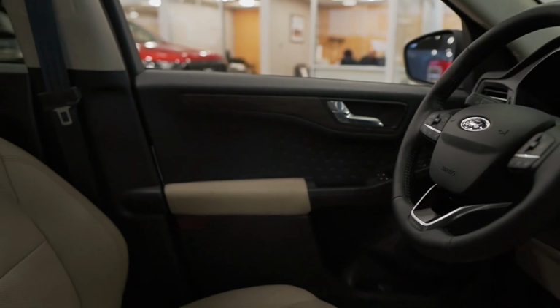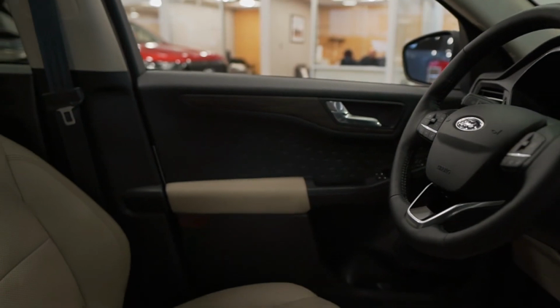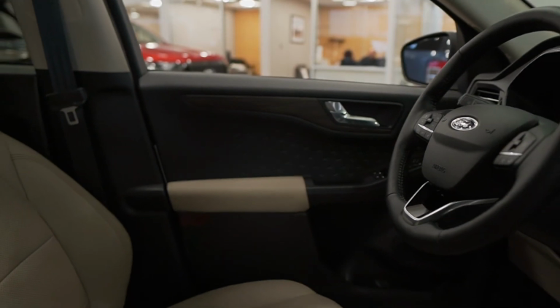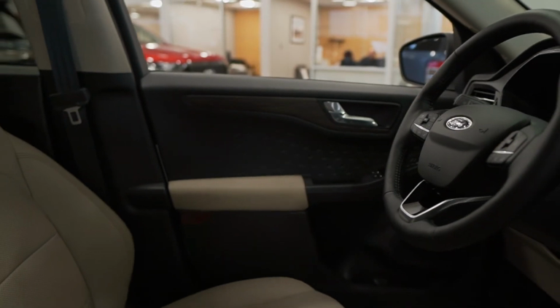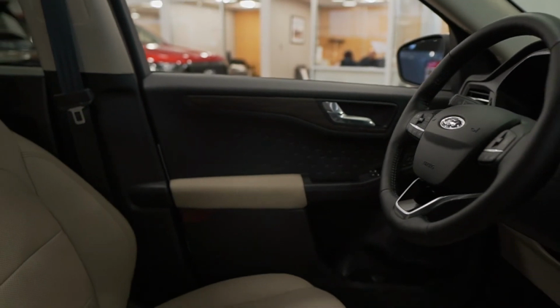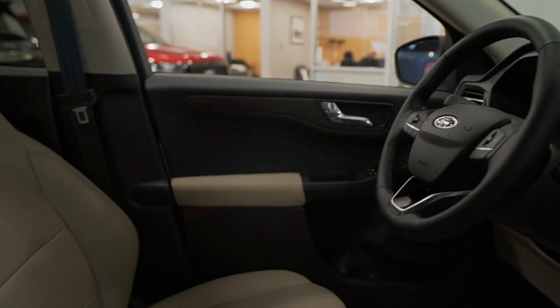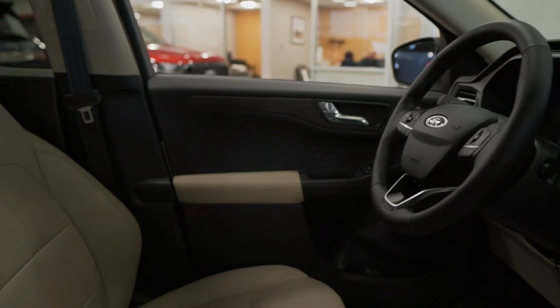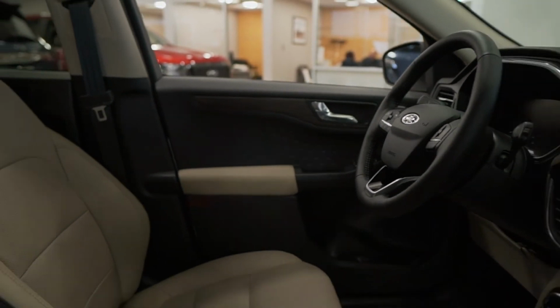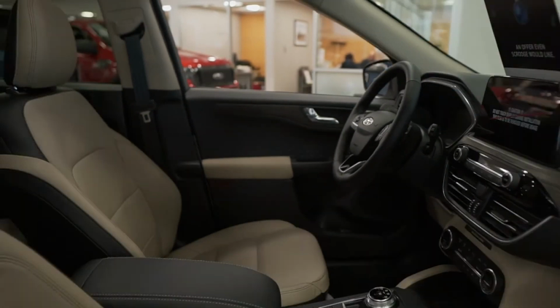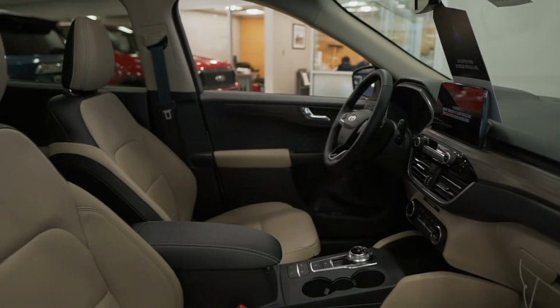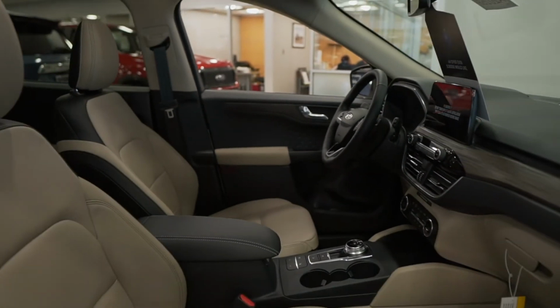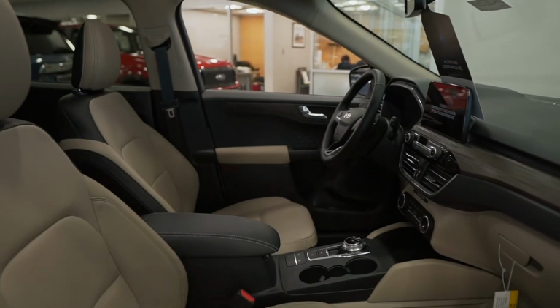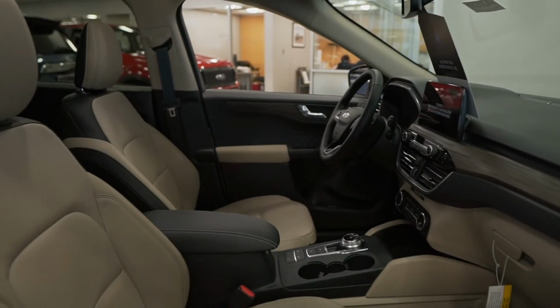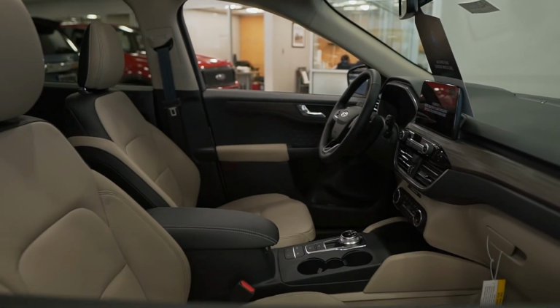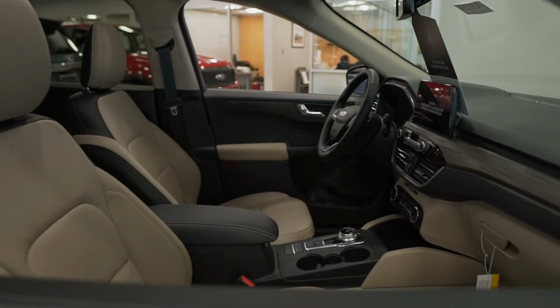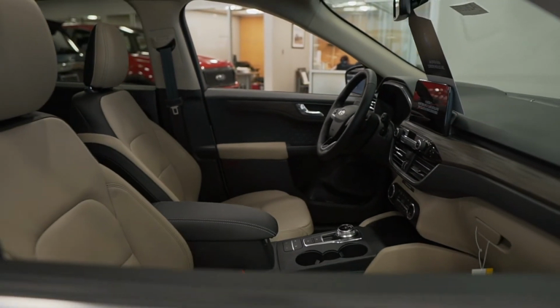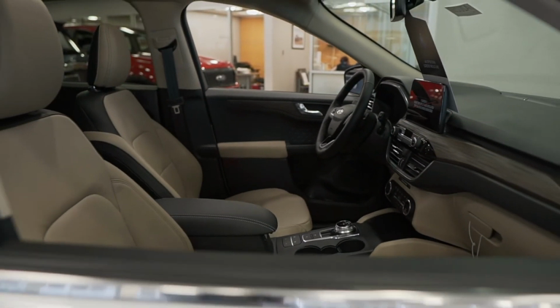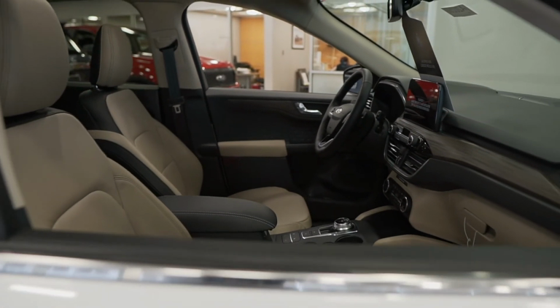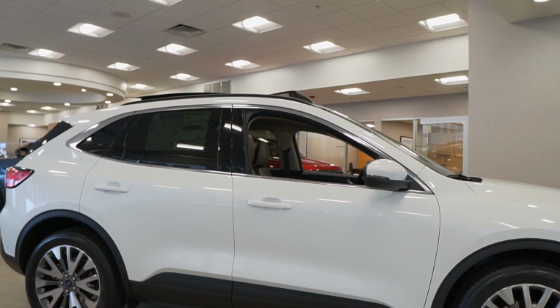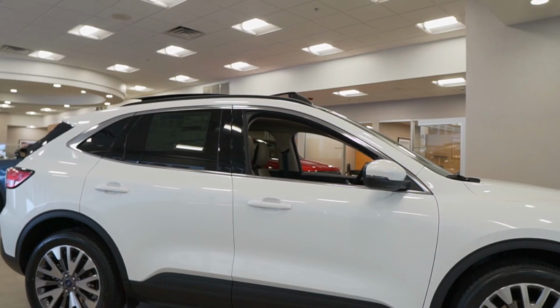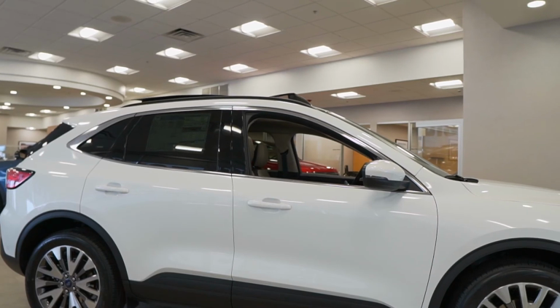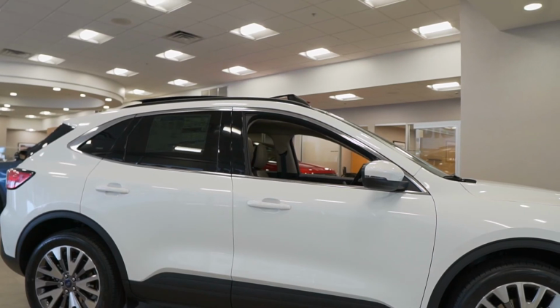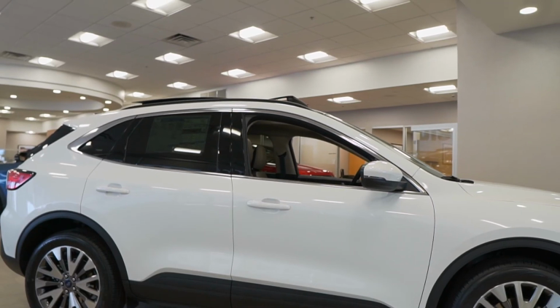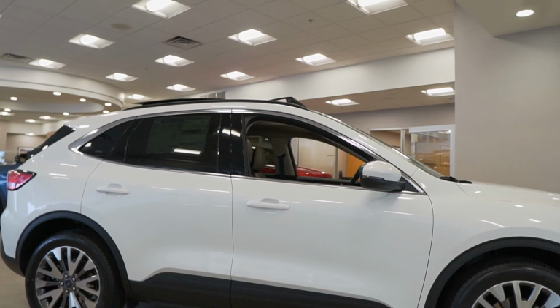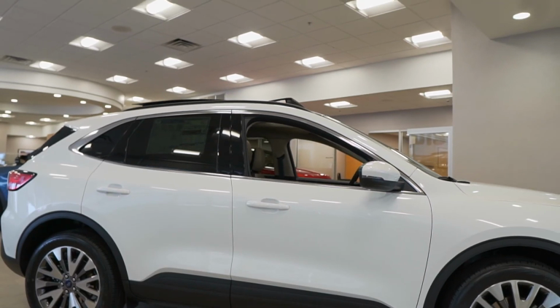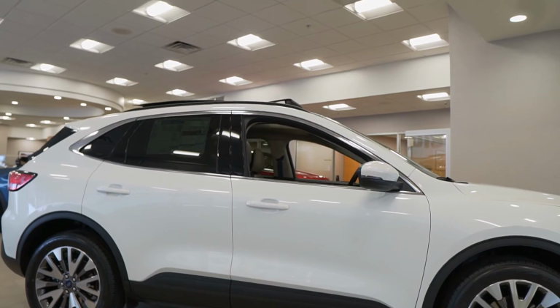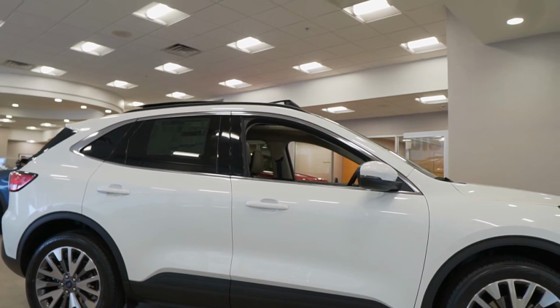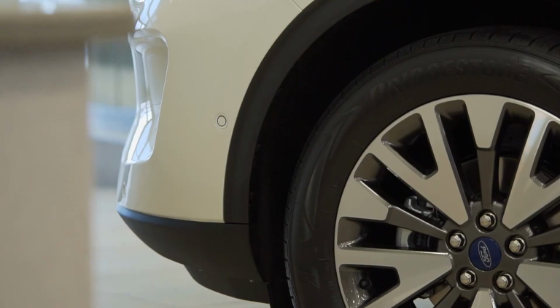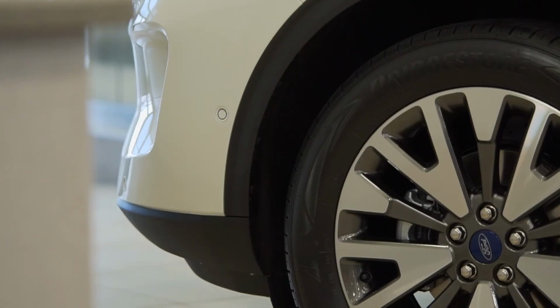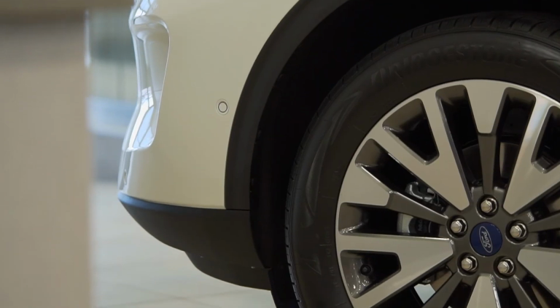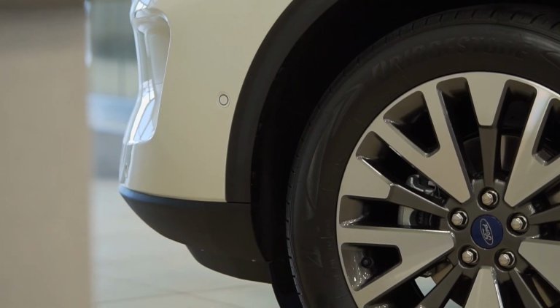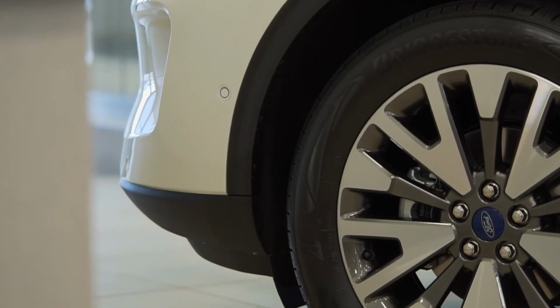You're gonna want to get in the dealership today to see these upgrades. I would love the opportunity to take you on a test drive.